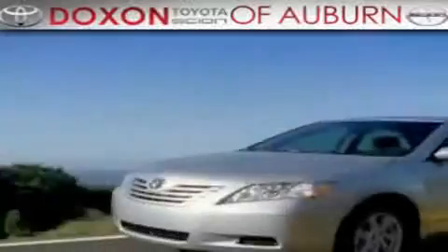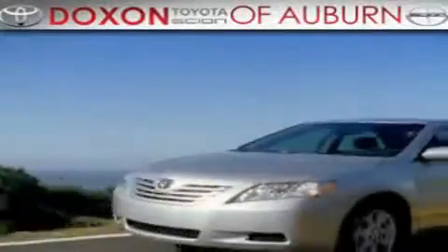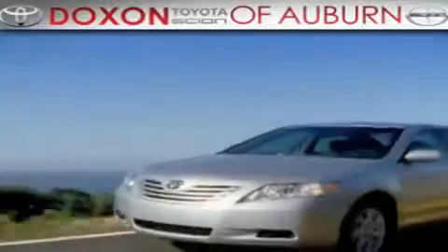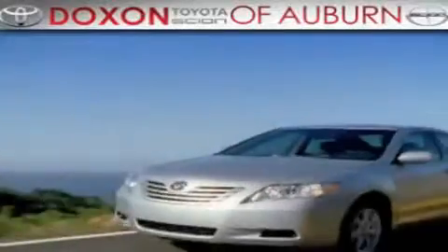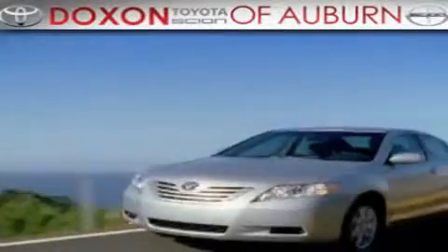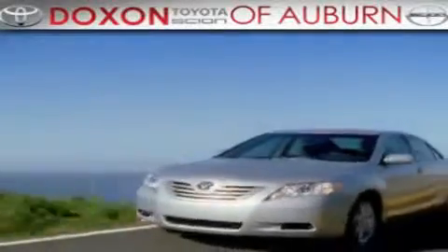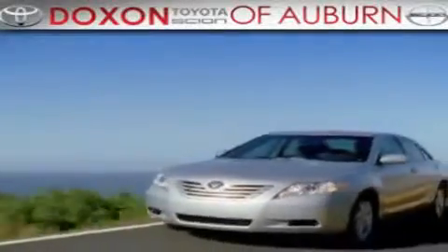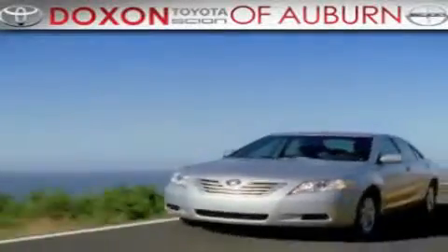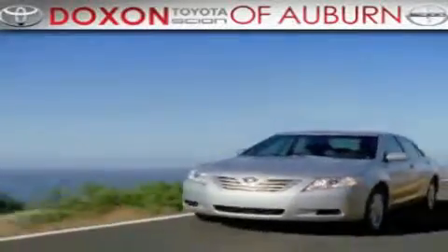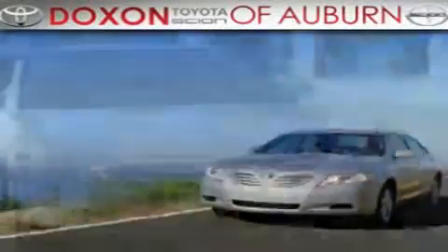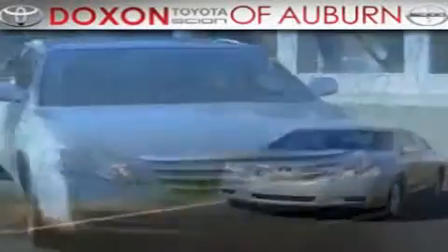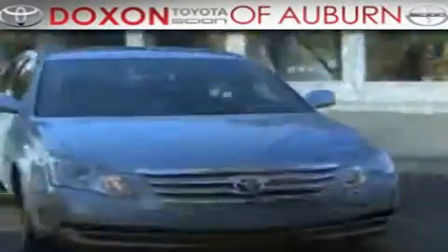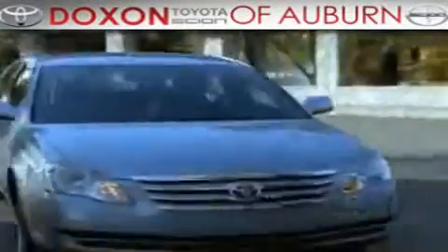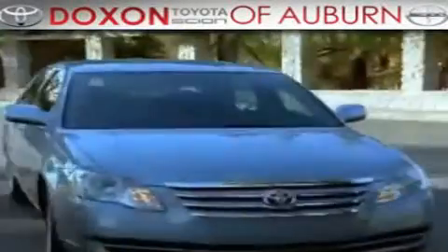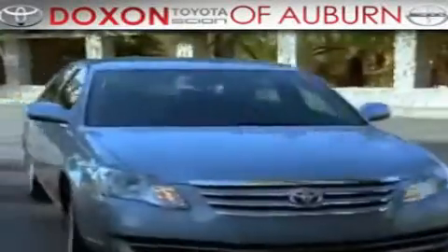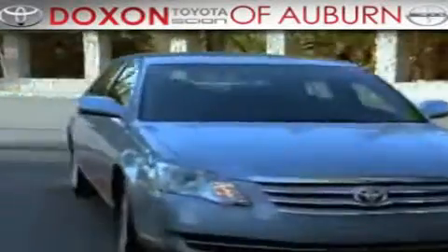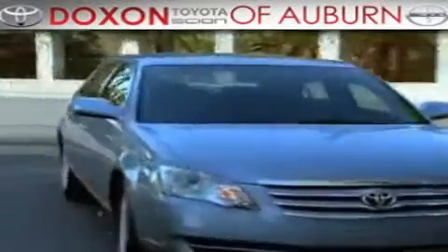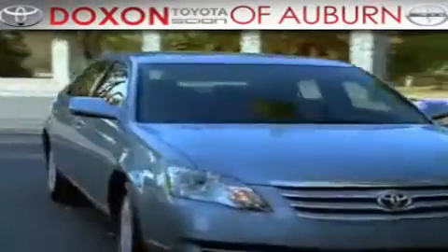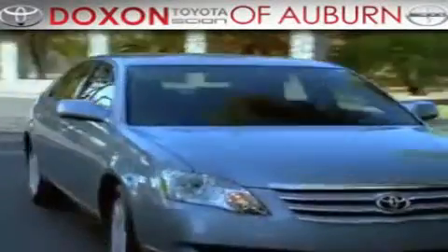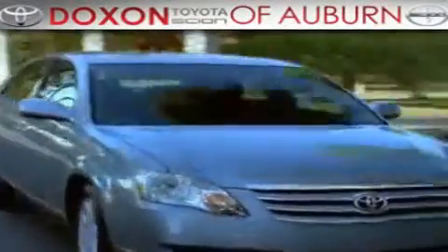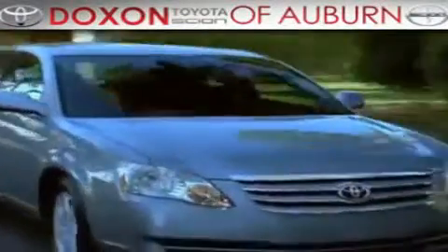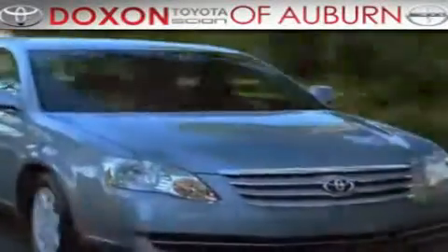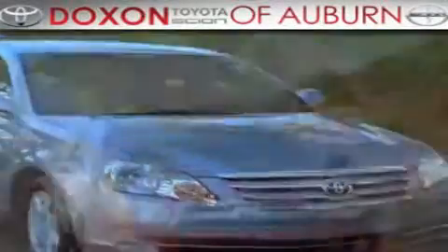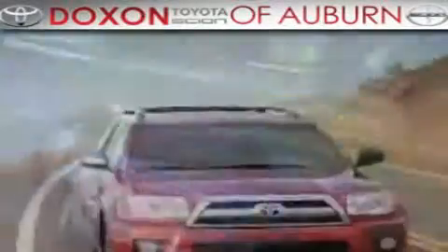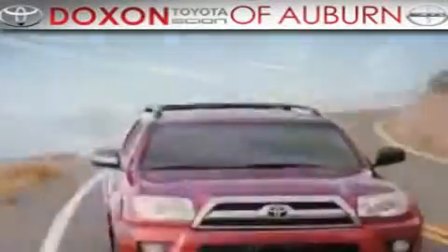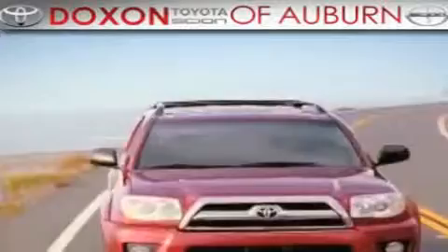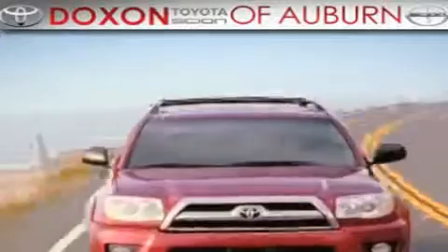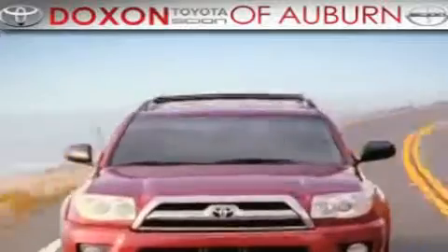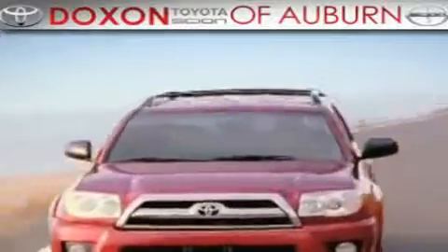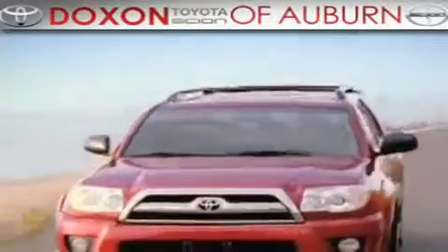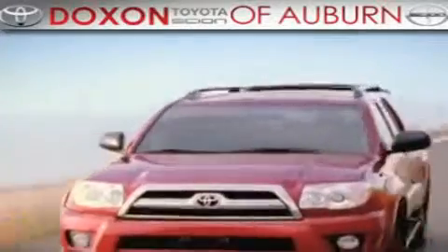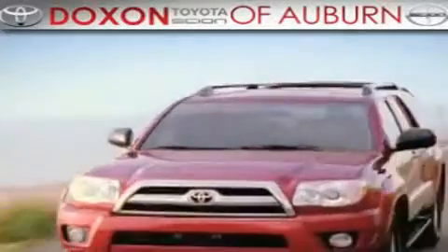Doxson Toyota of Auburn, where you save money today on every new and used Toyota since 1938.